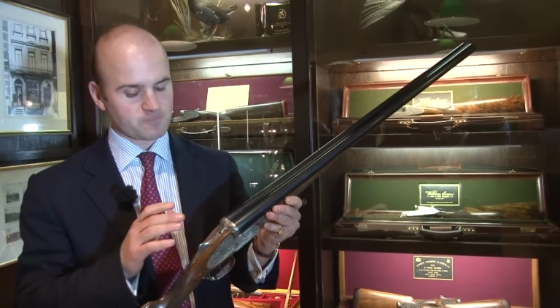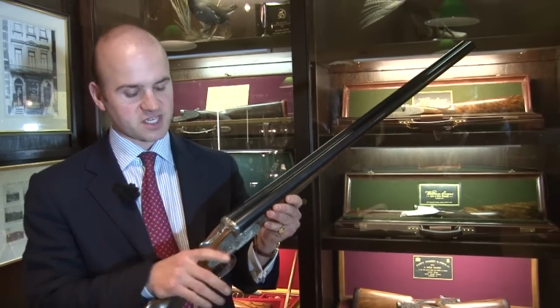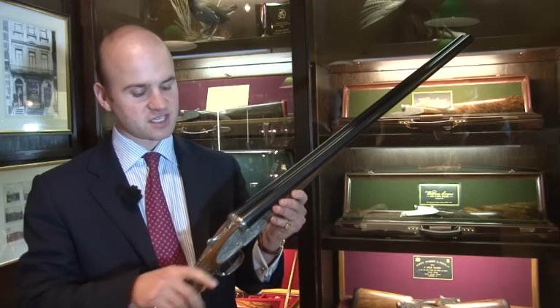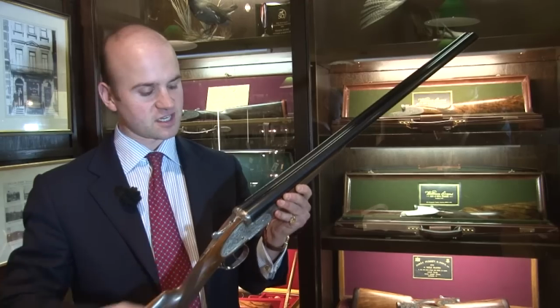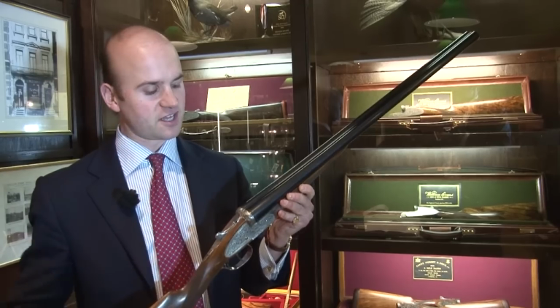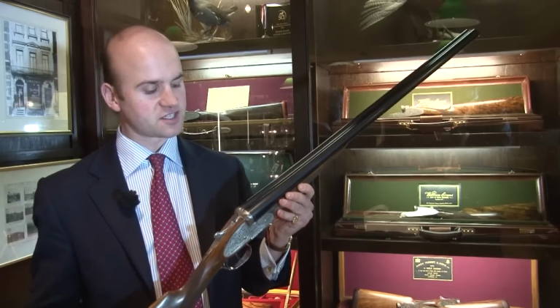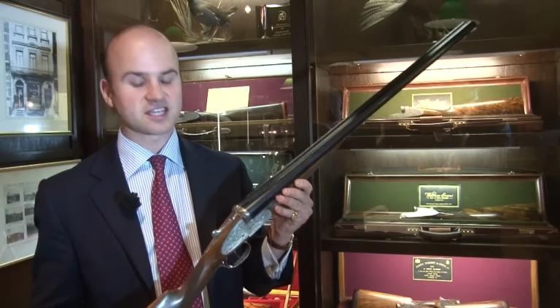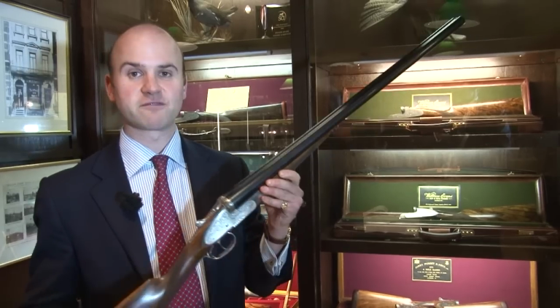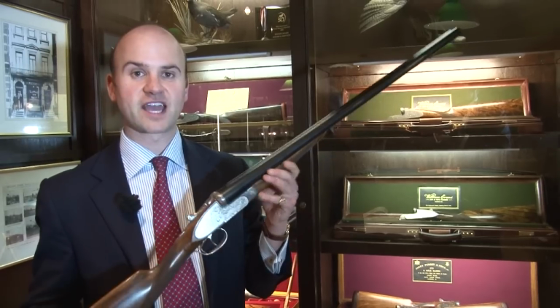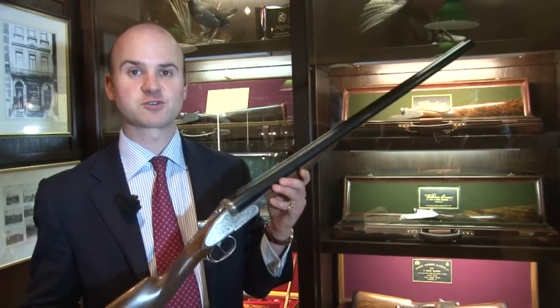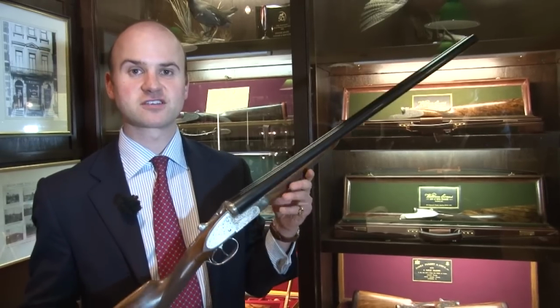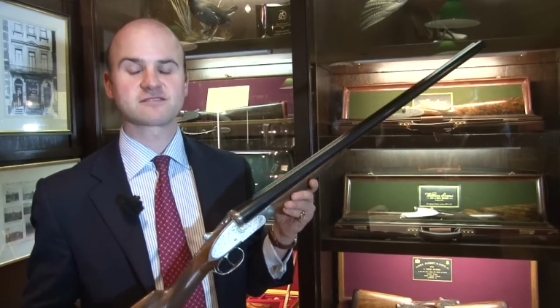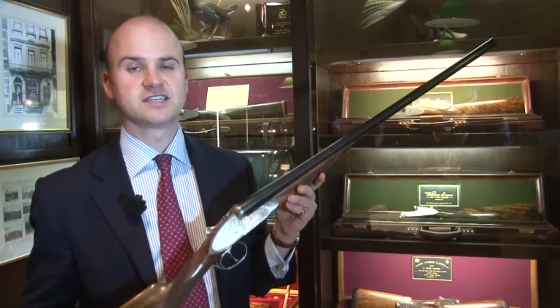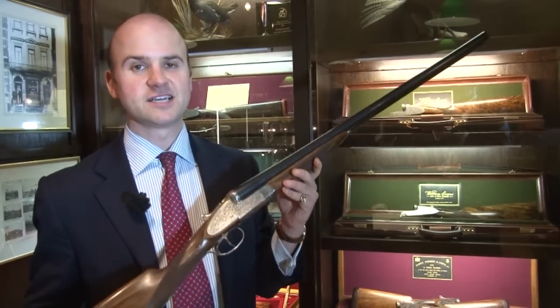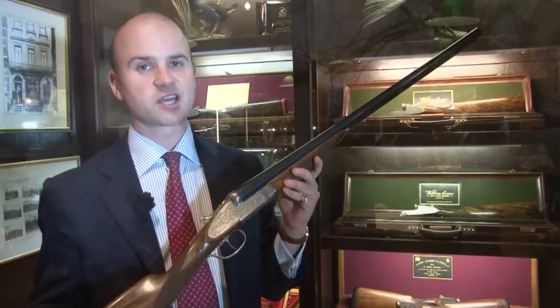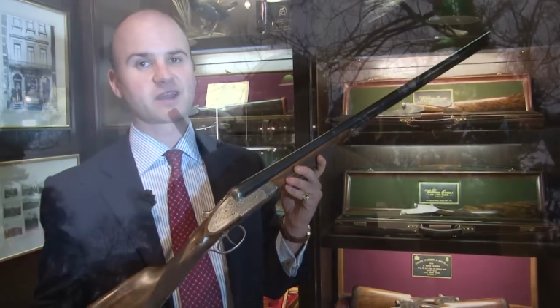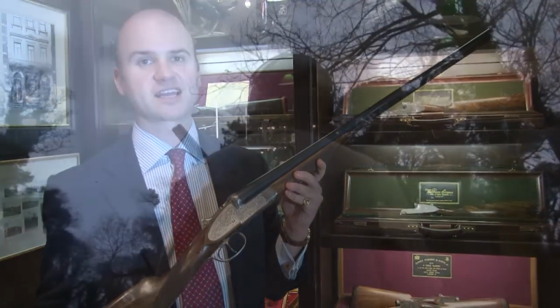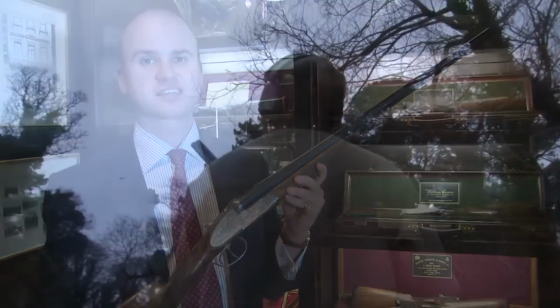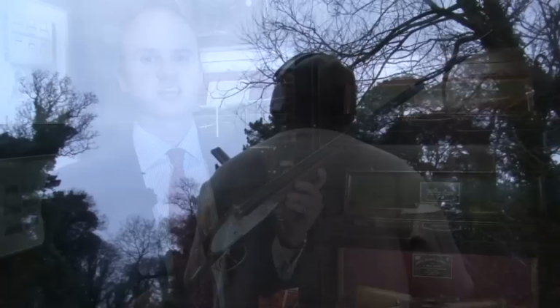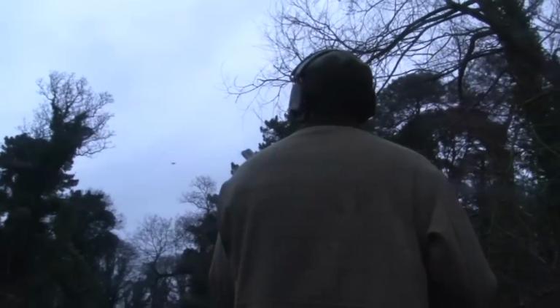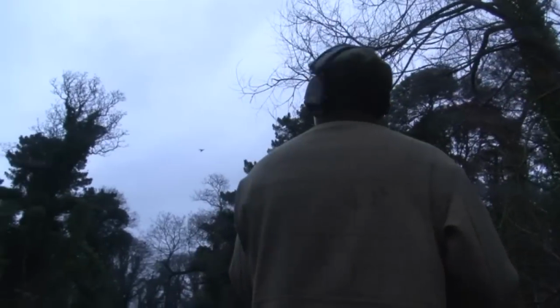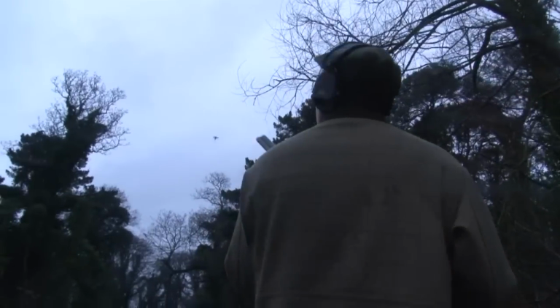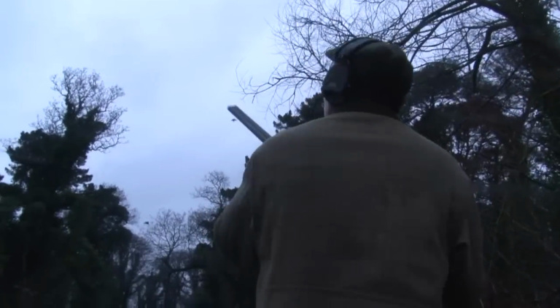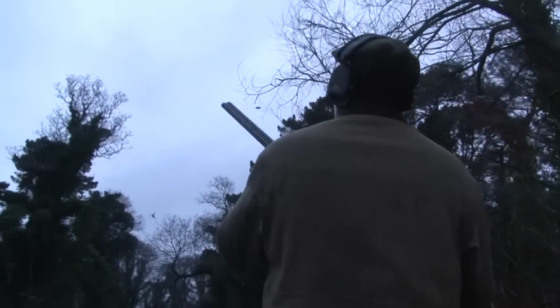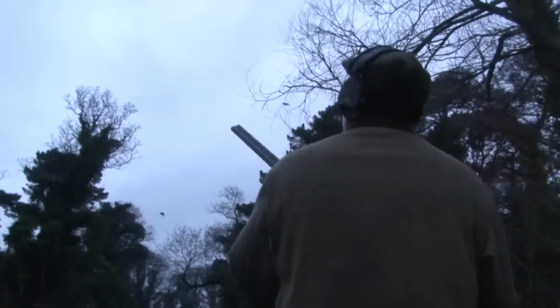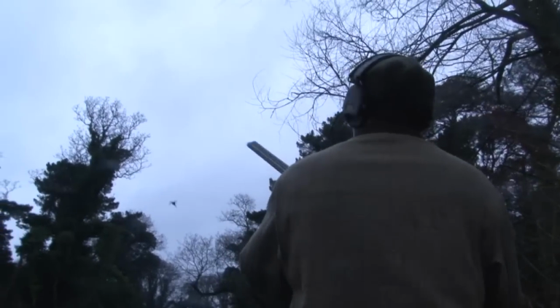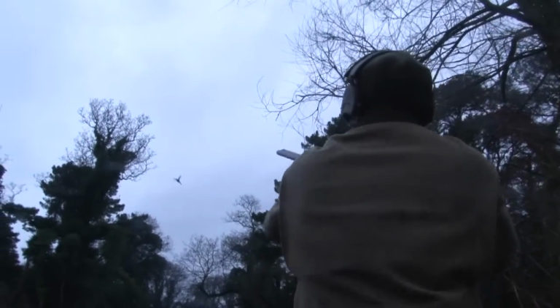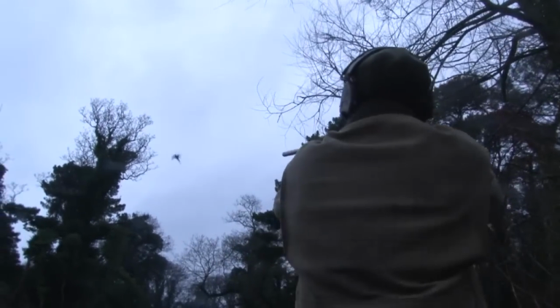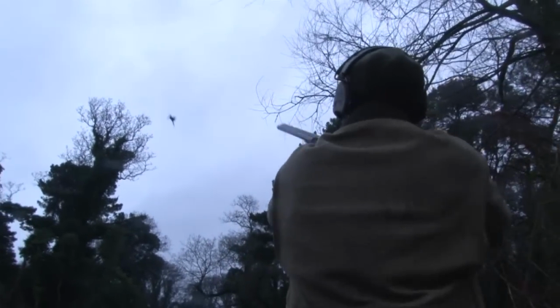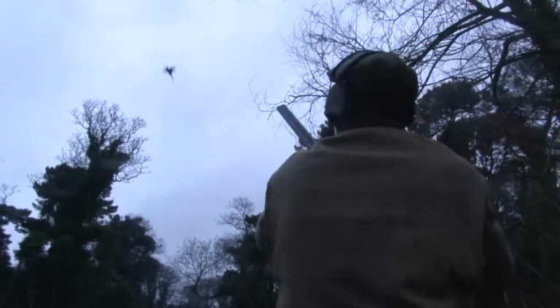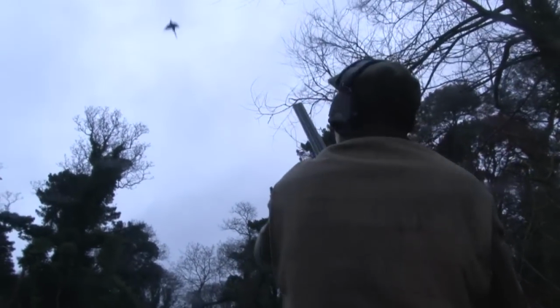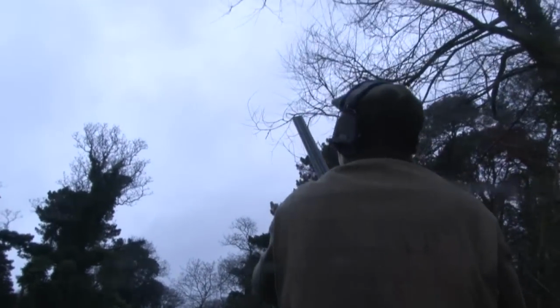This is a gun that's set up for game shooting, and we're going to be handing this over to somebody to do some pheasant shooting with it.